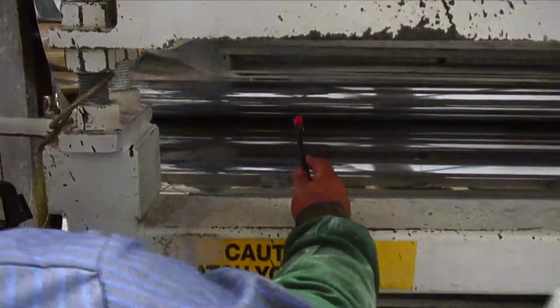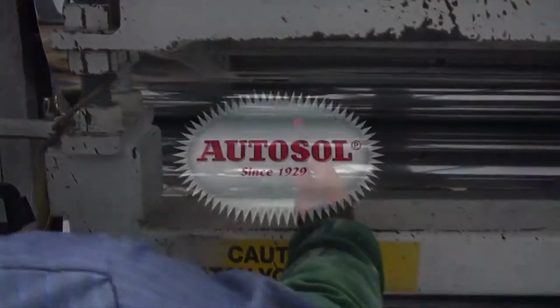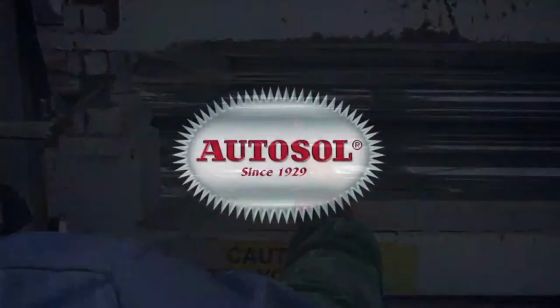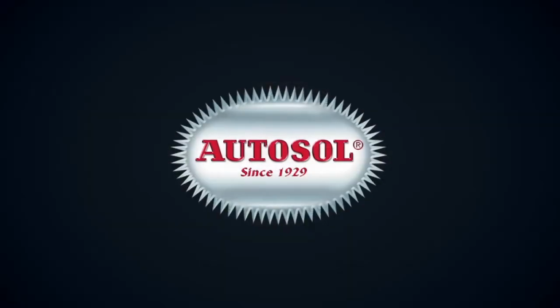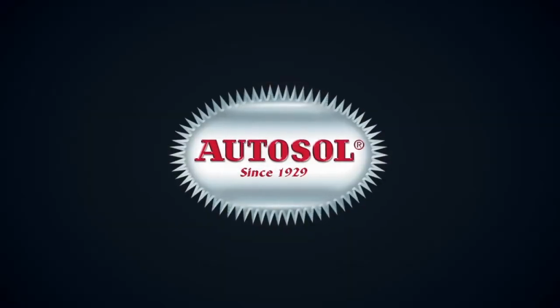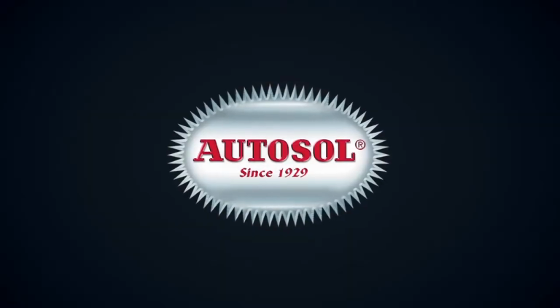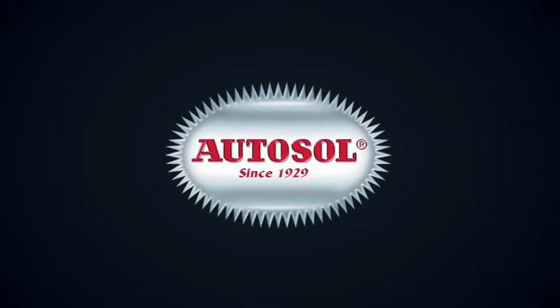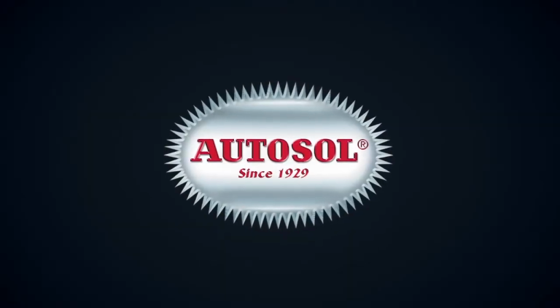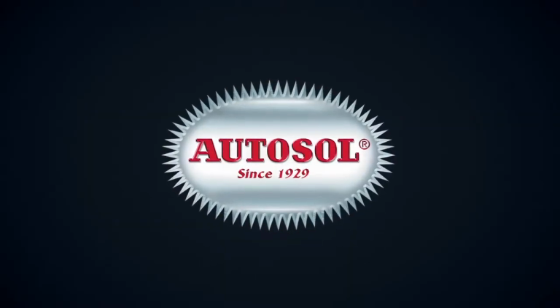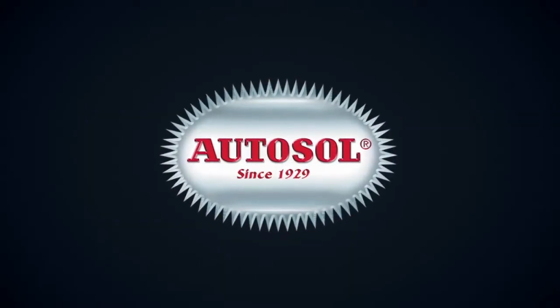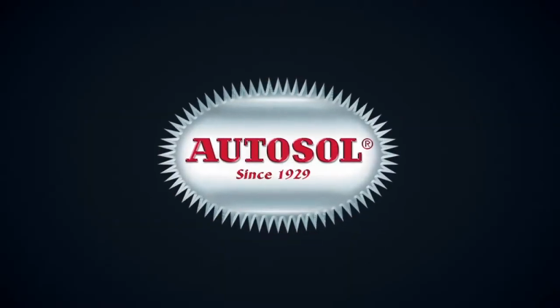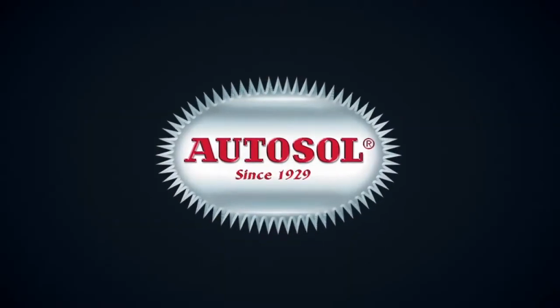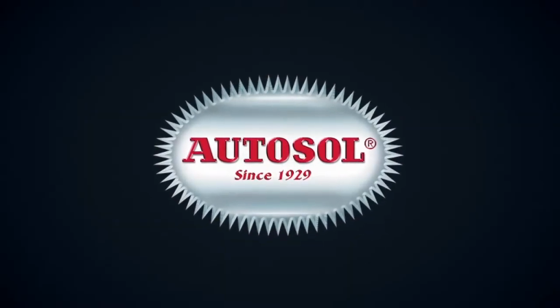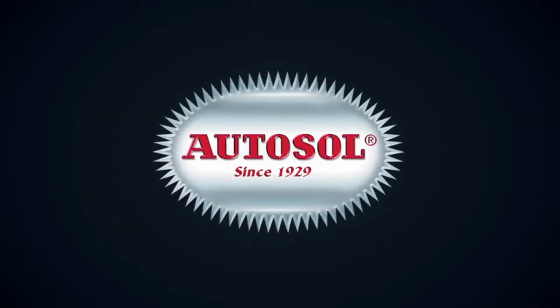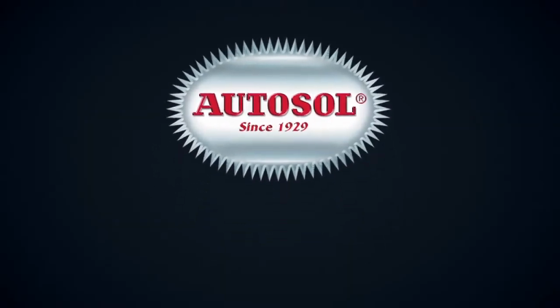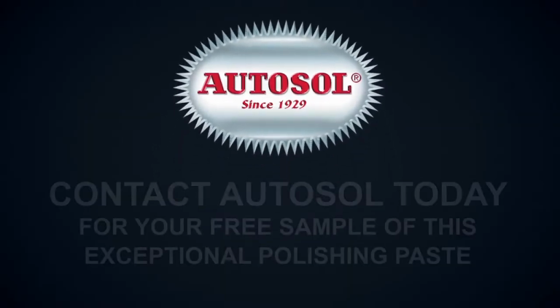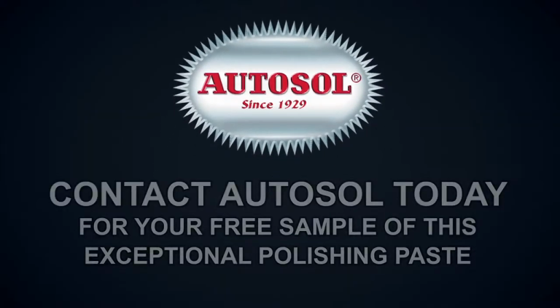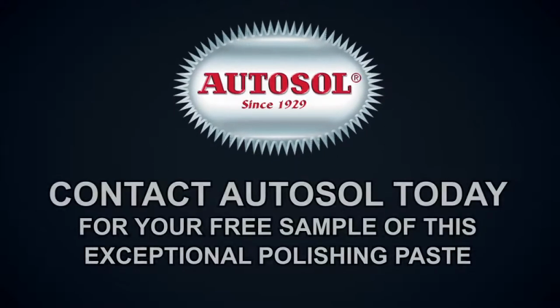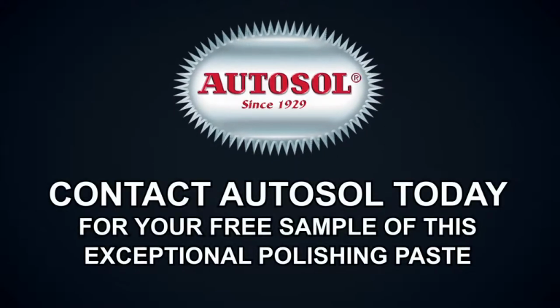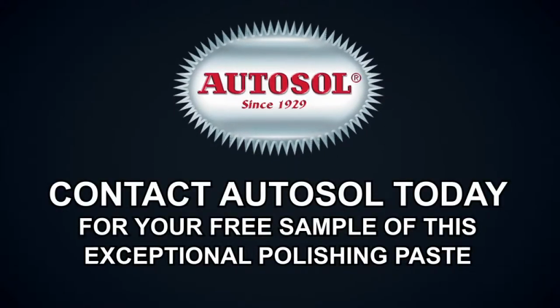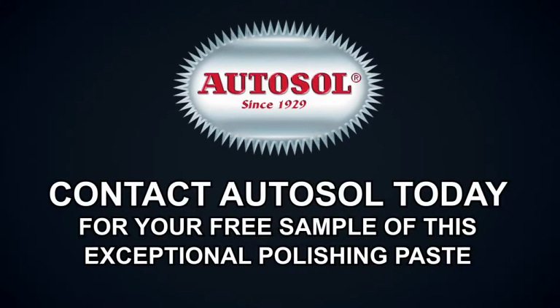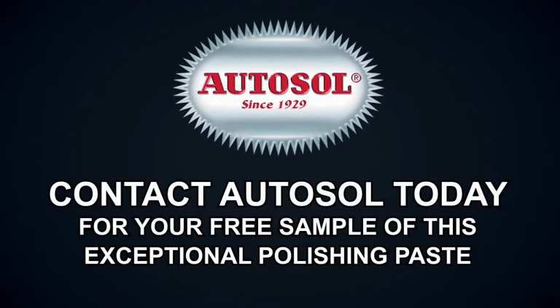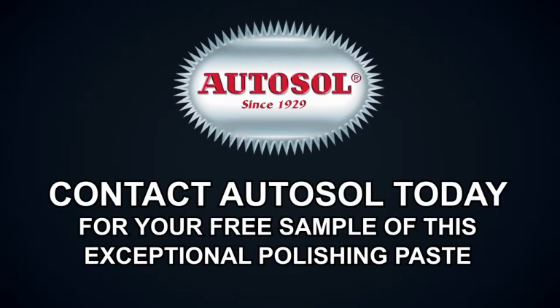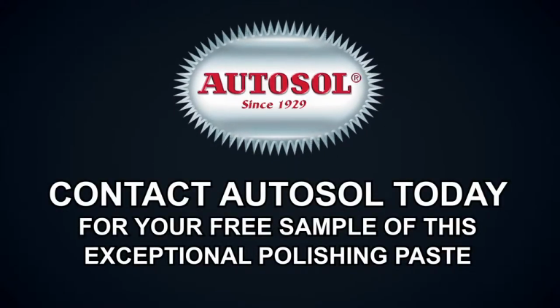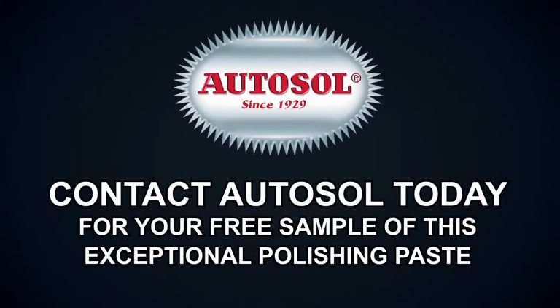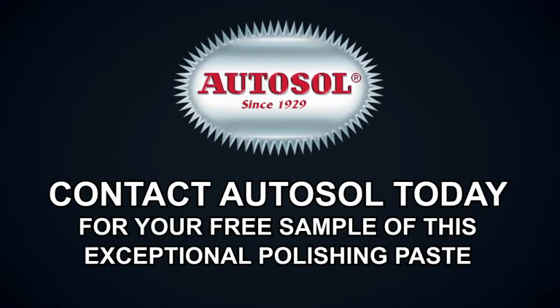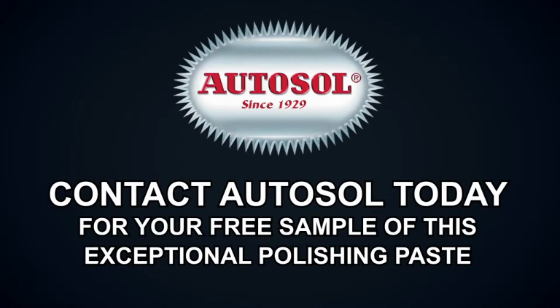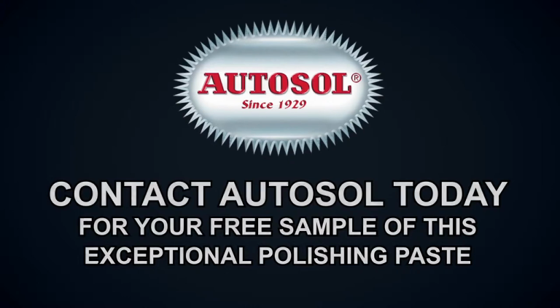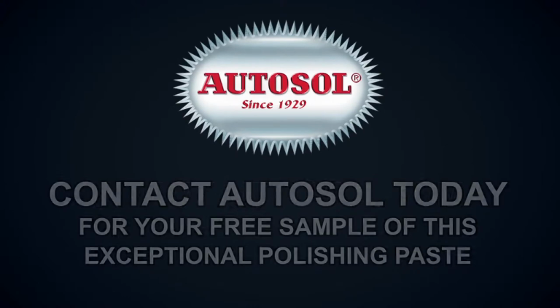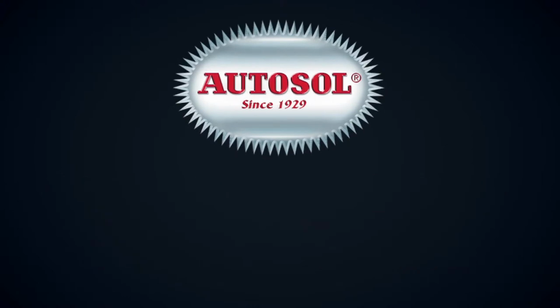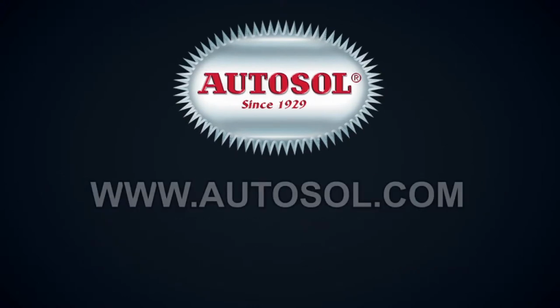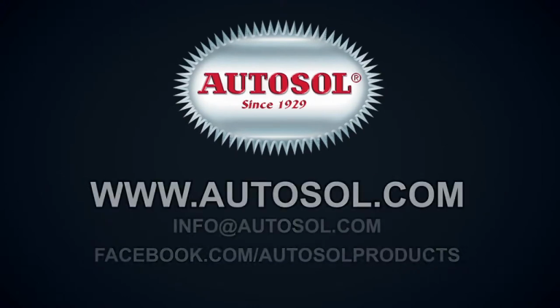Reduce plastic residue buildup and increase production time with AutoSol today.